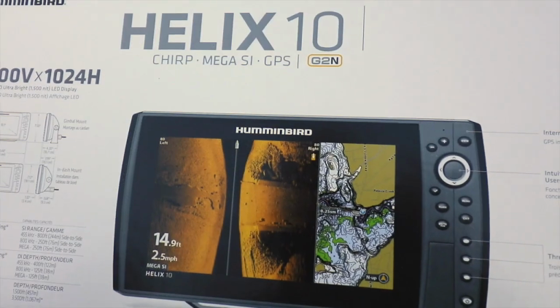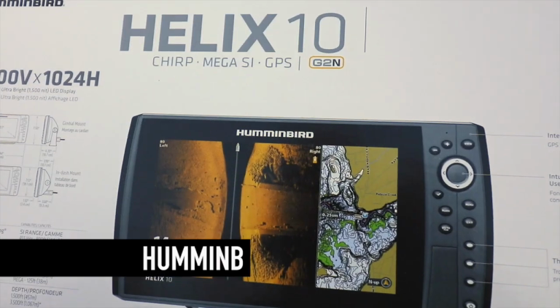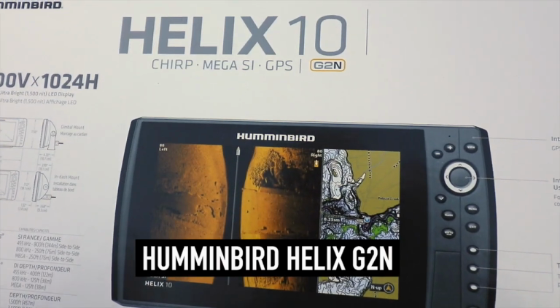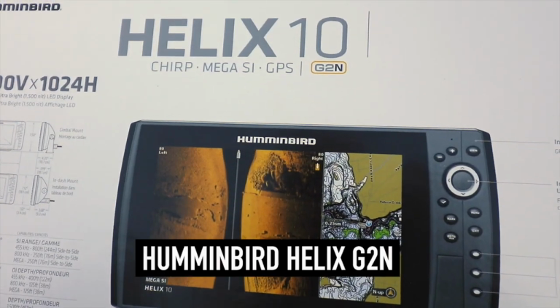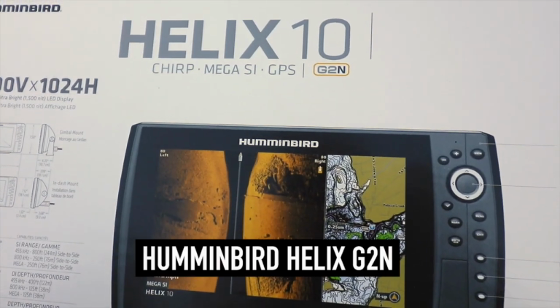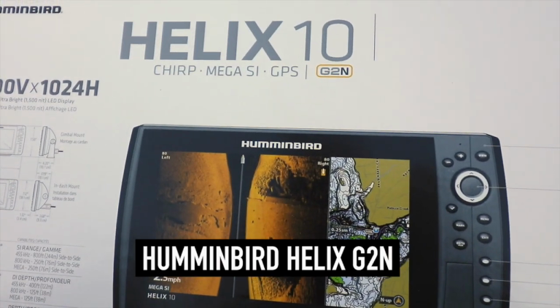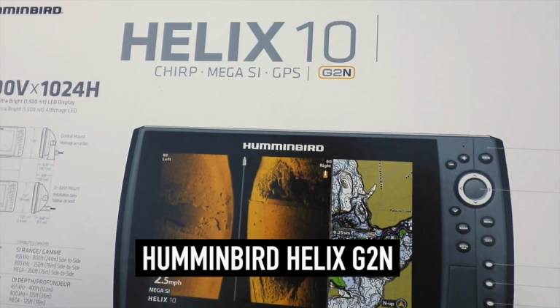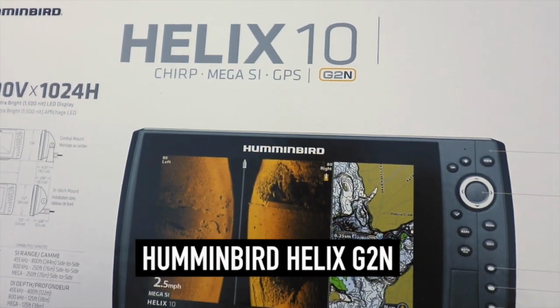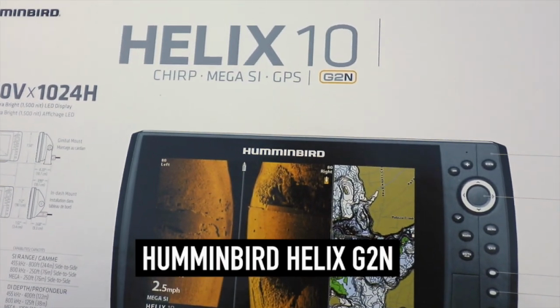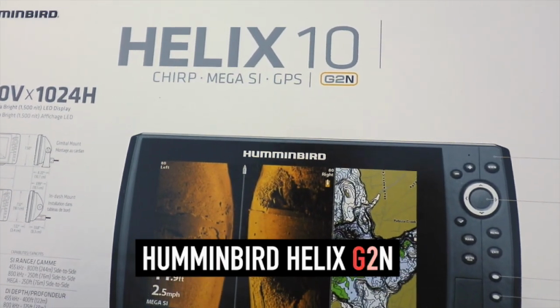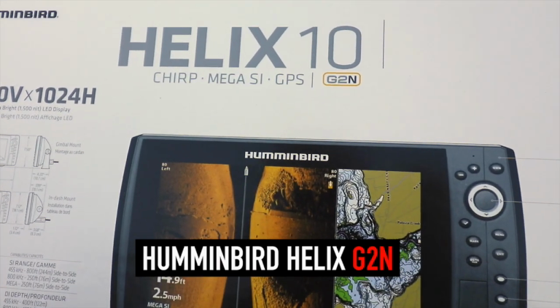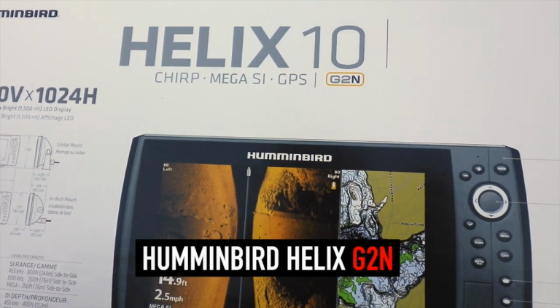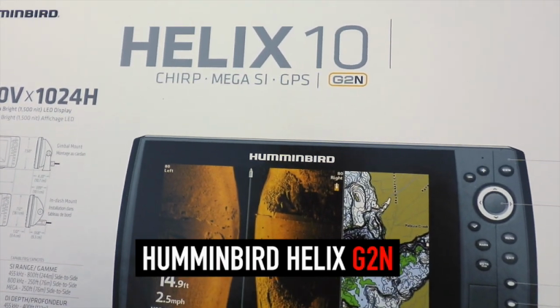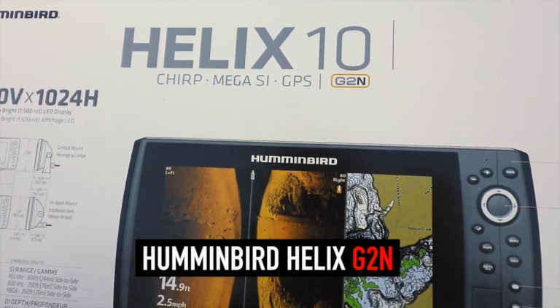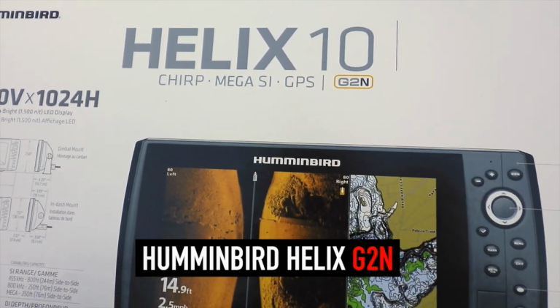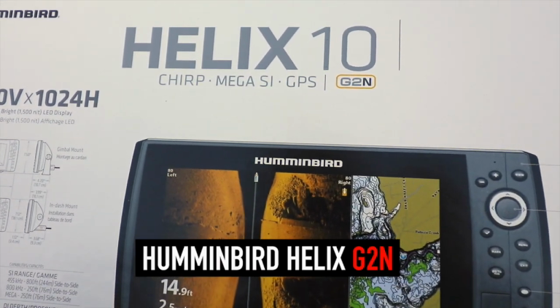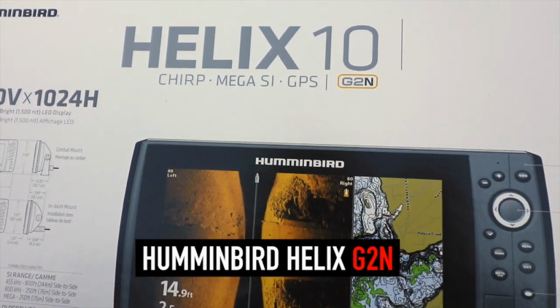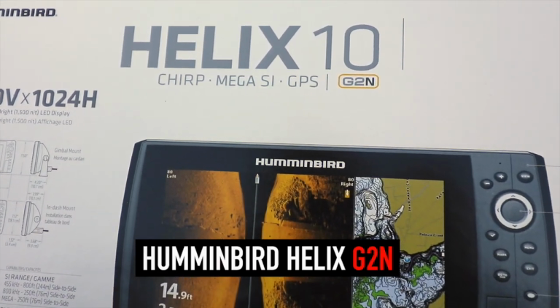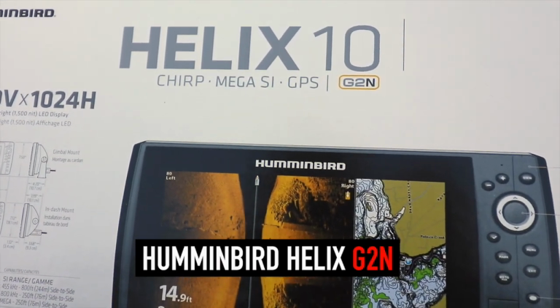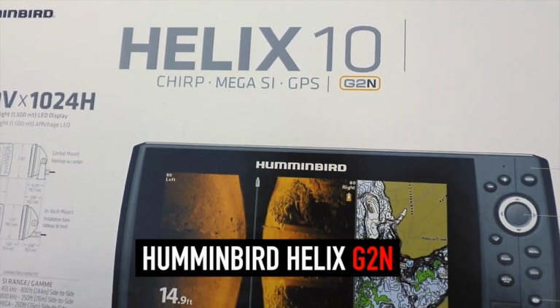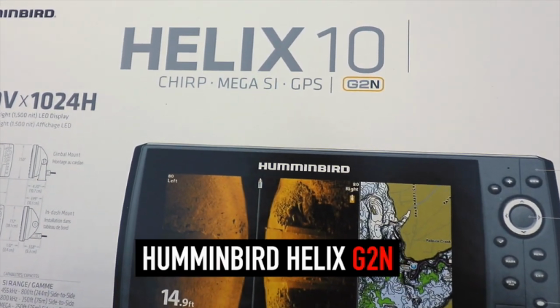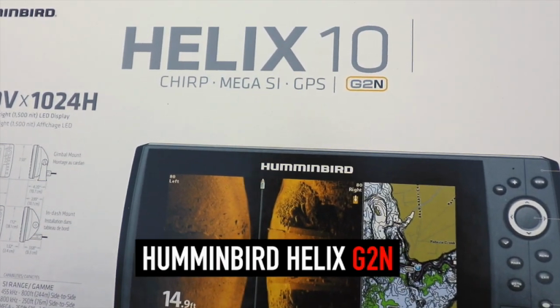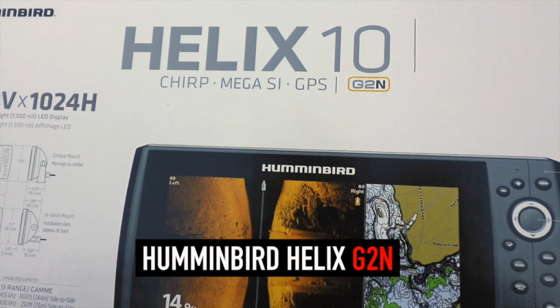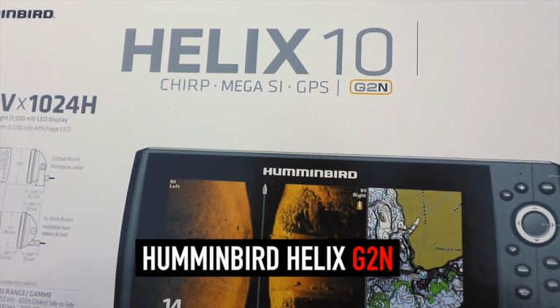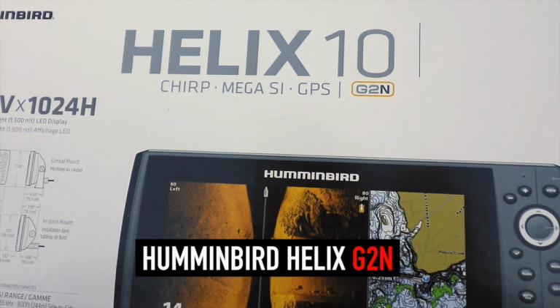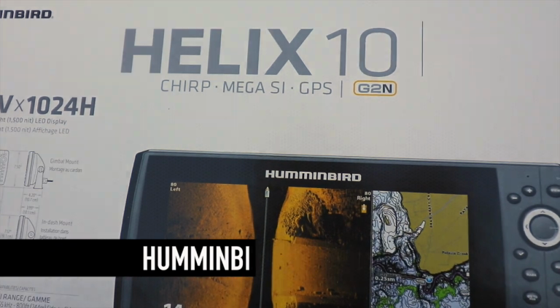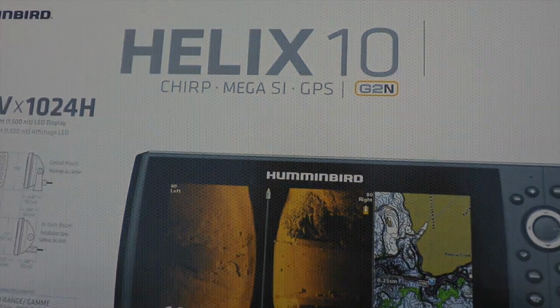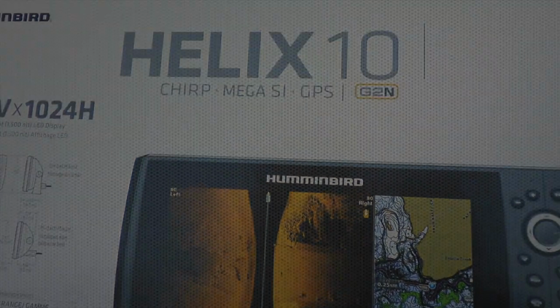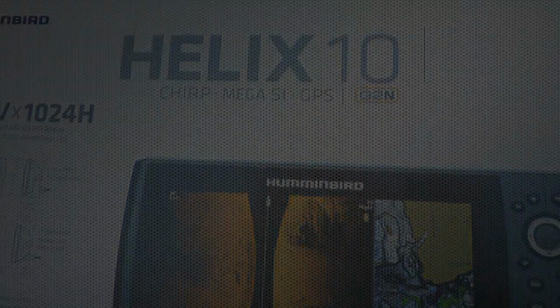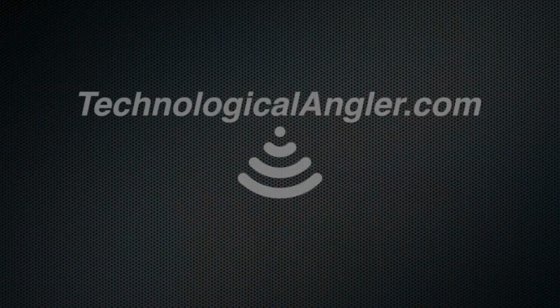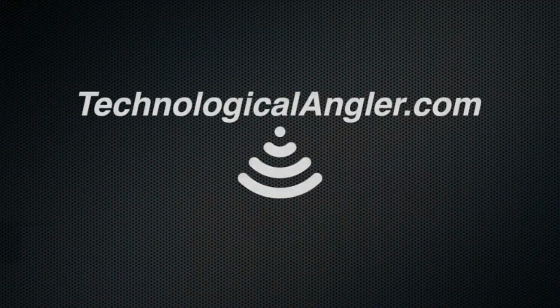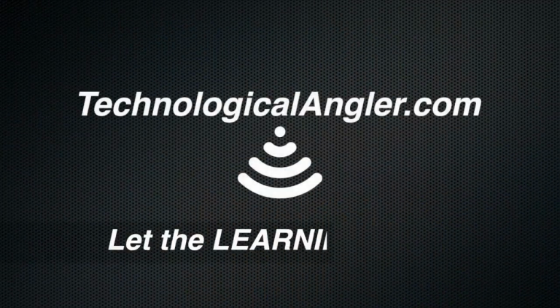You'll find all of this and more in the second generation Humminbird Helix system.